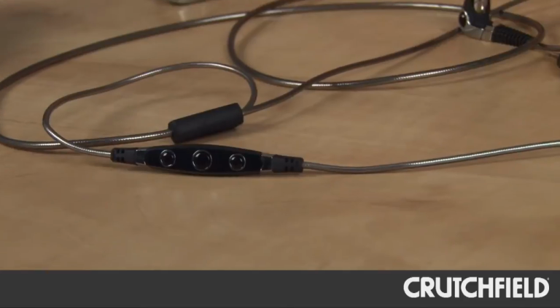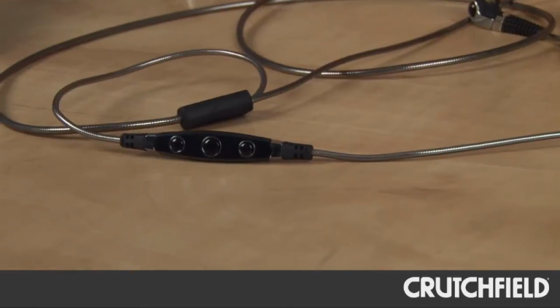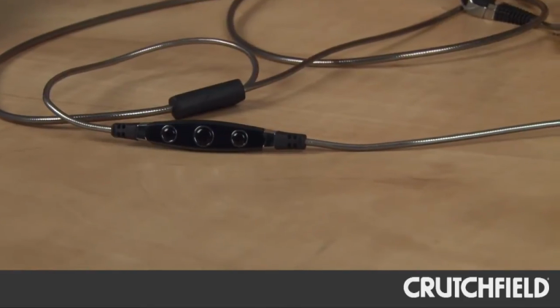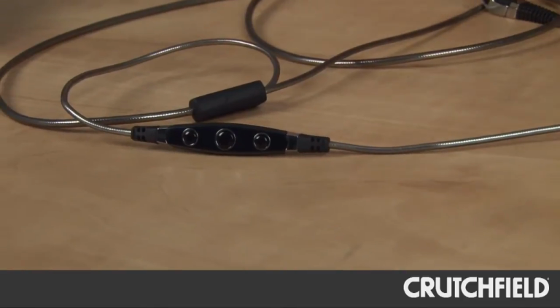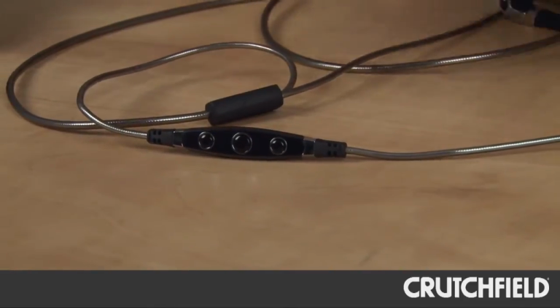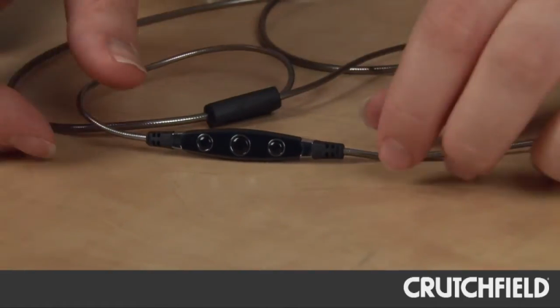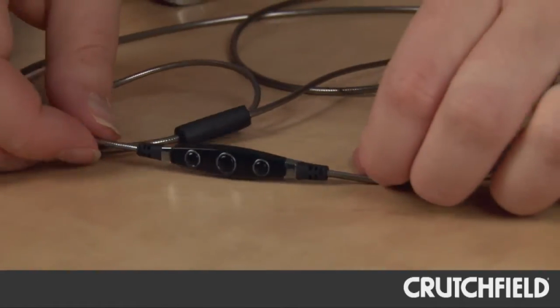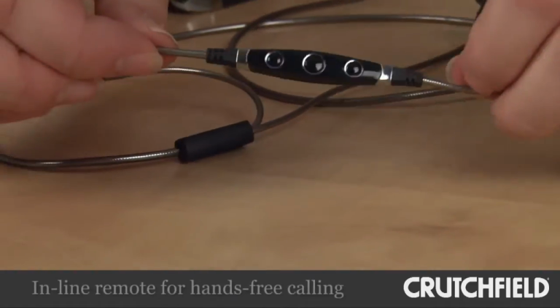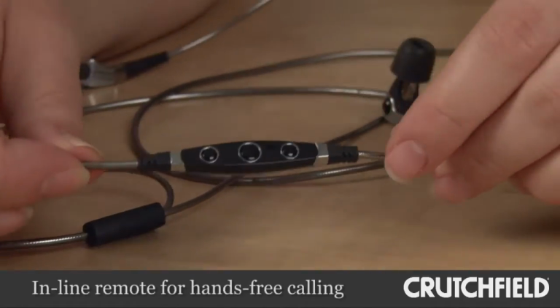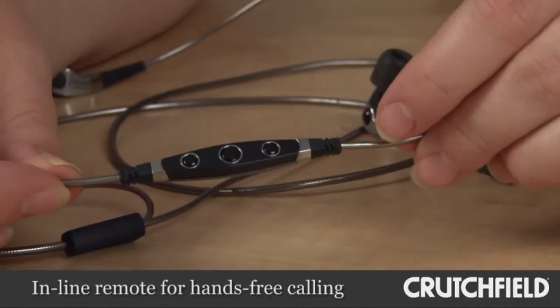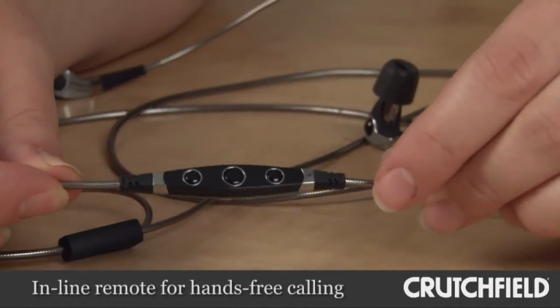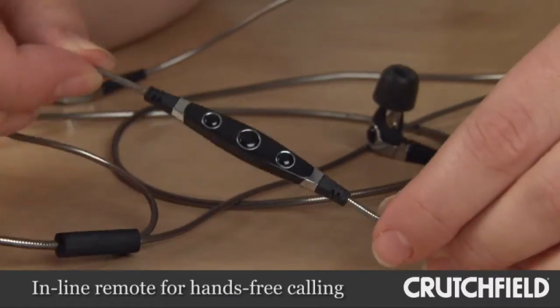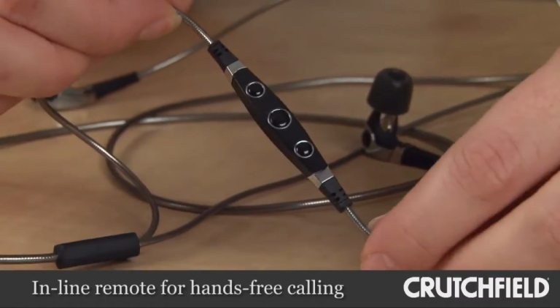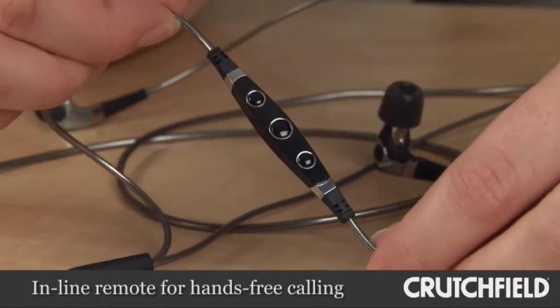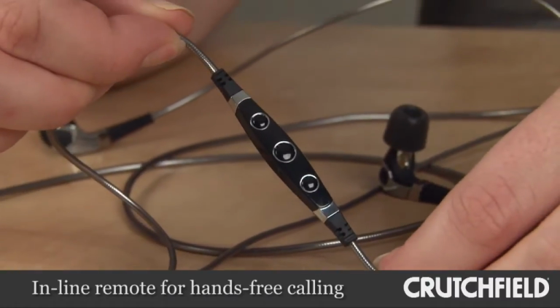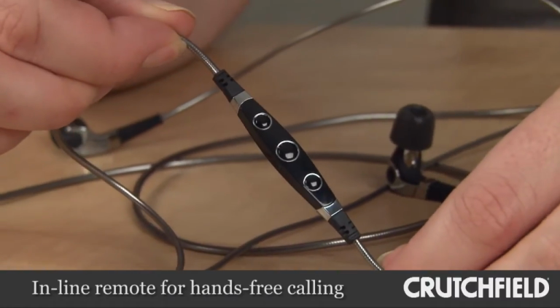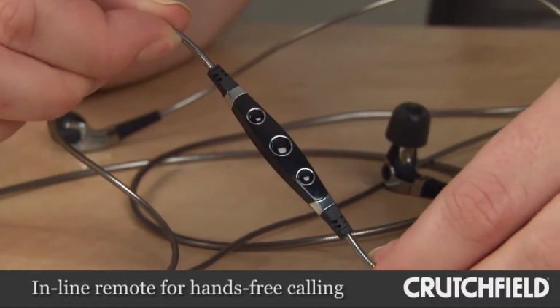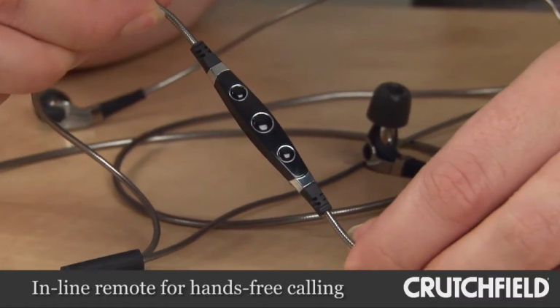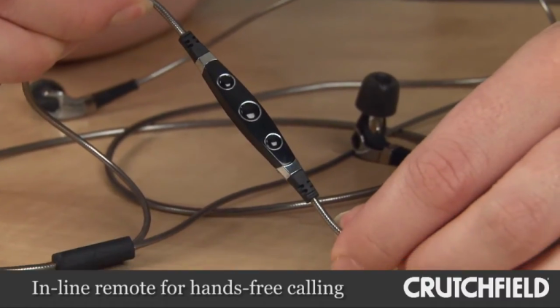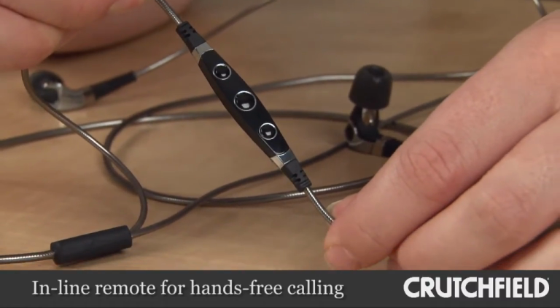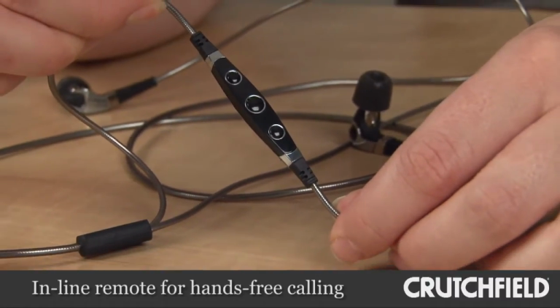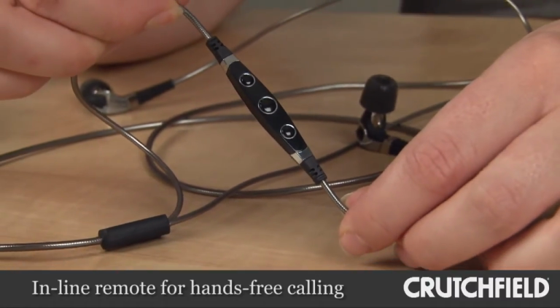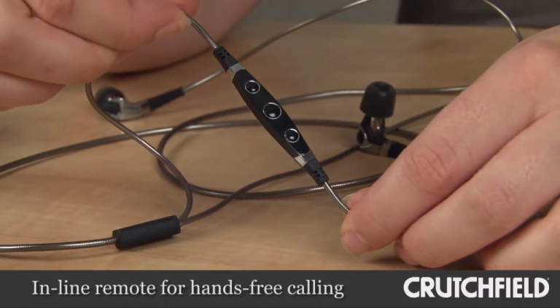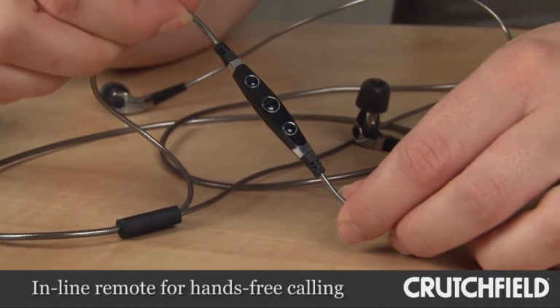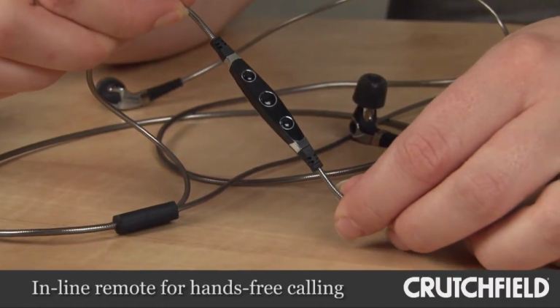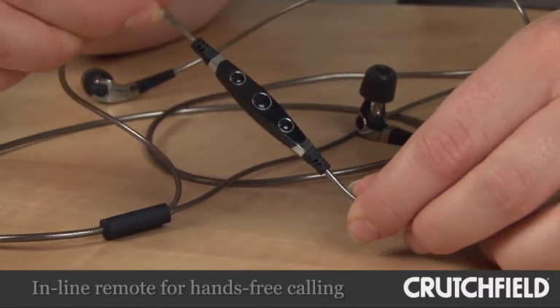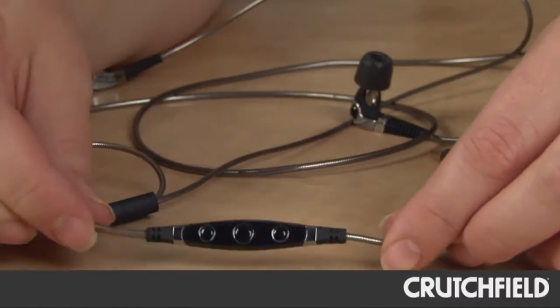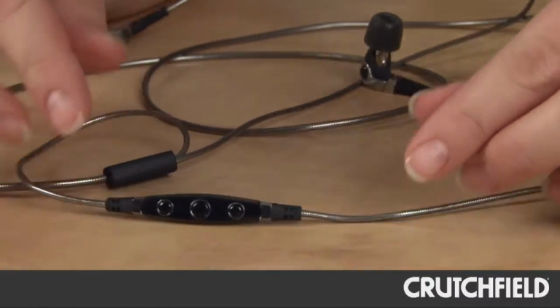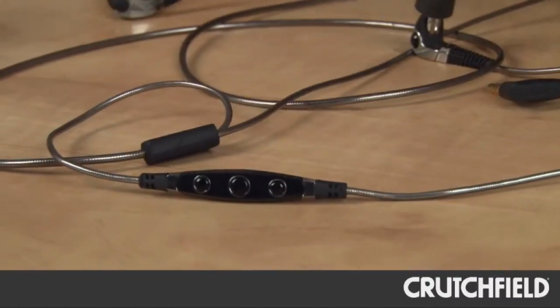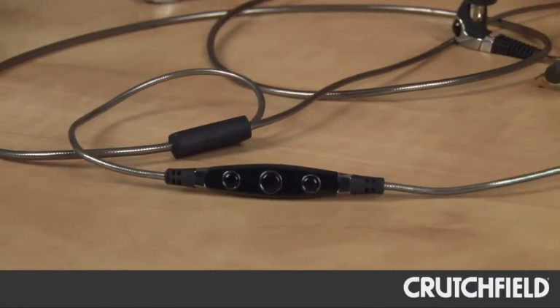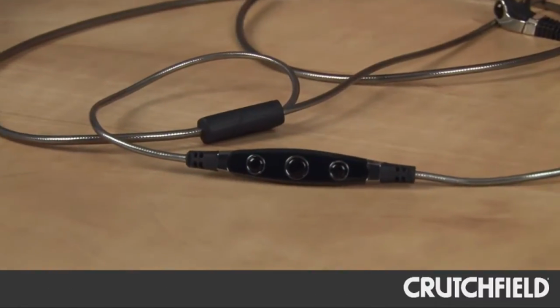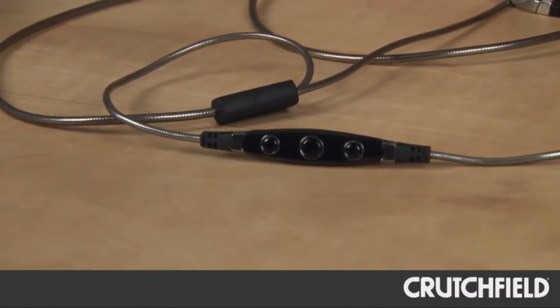You have the ability to take phone calls with the in-line remote, which controls Apple, iPod, iPhone, and iPads.